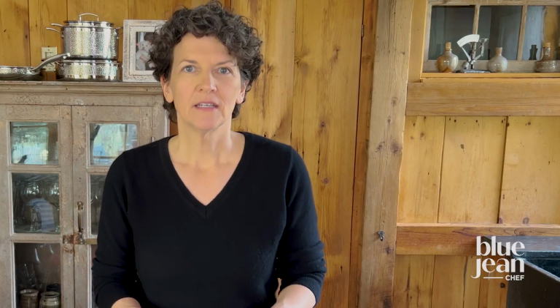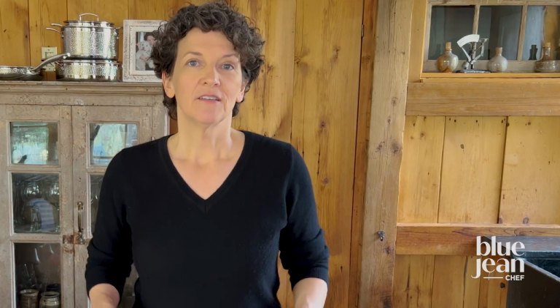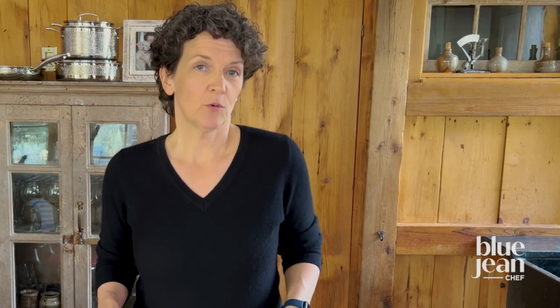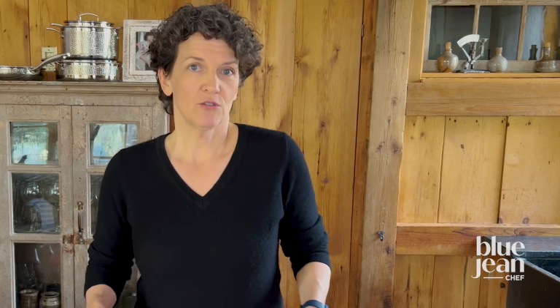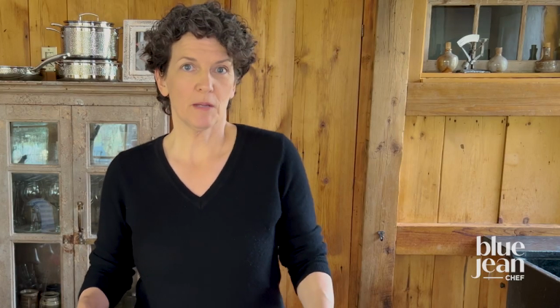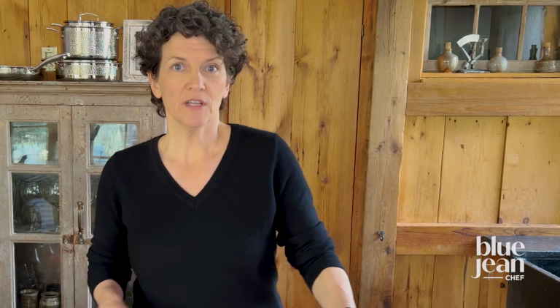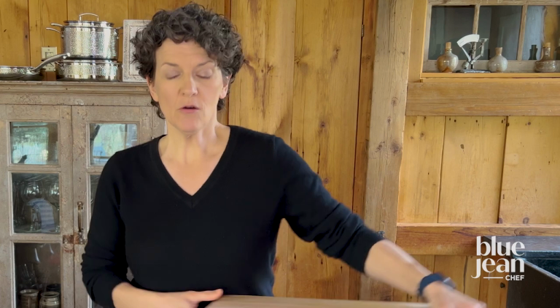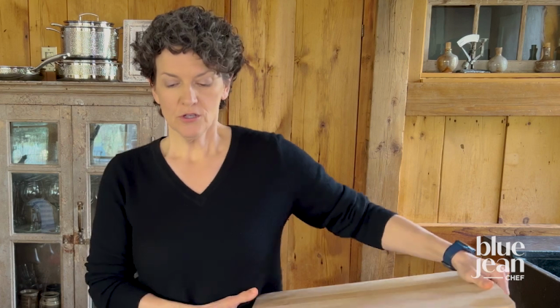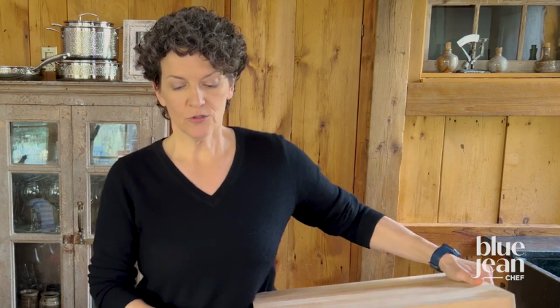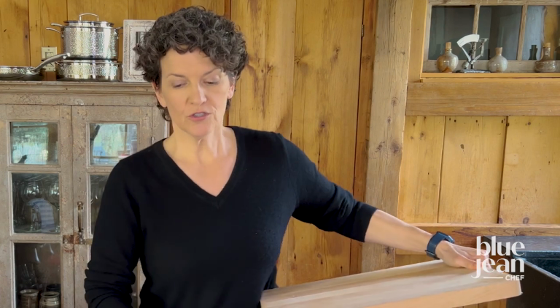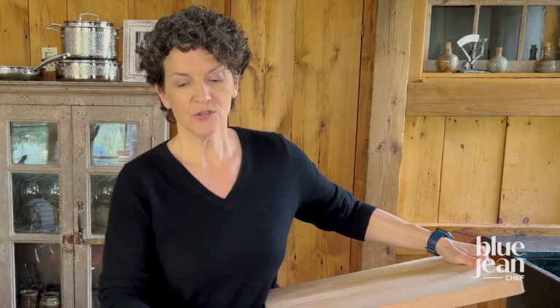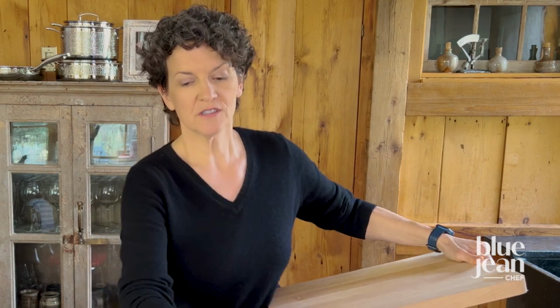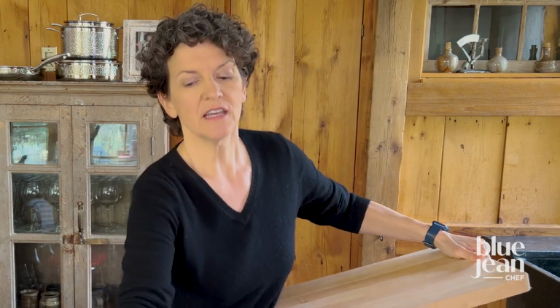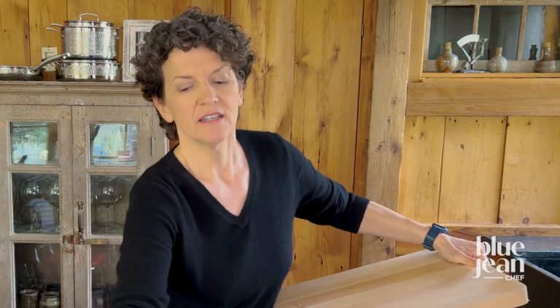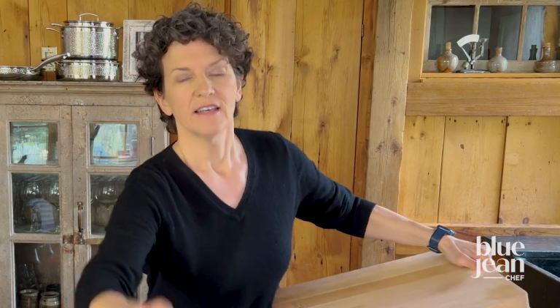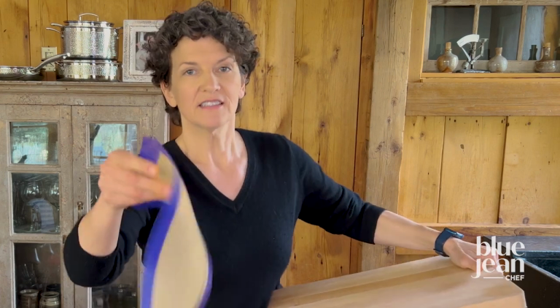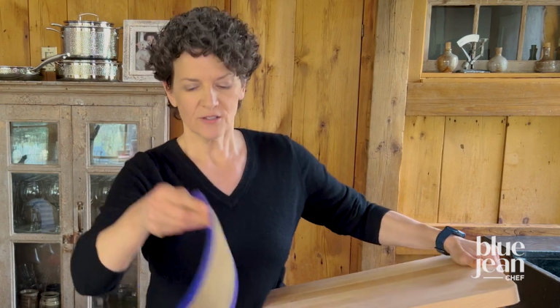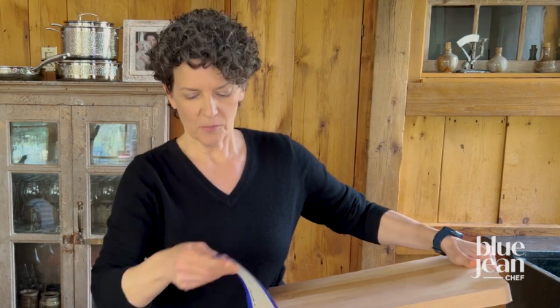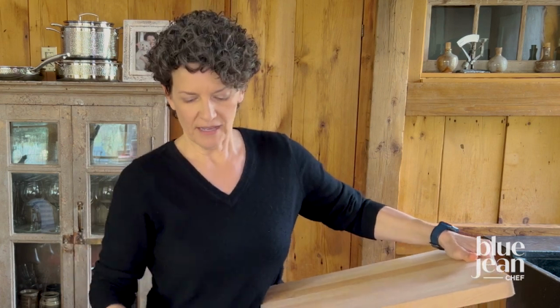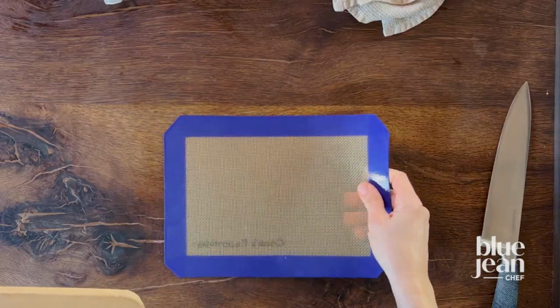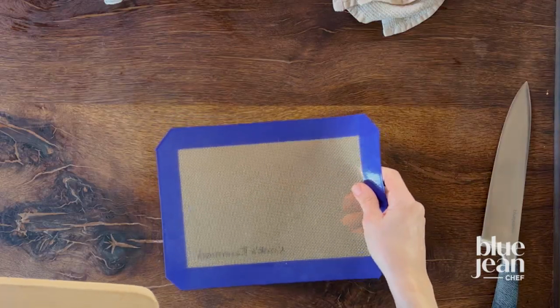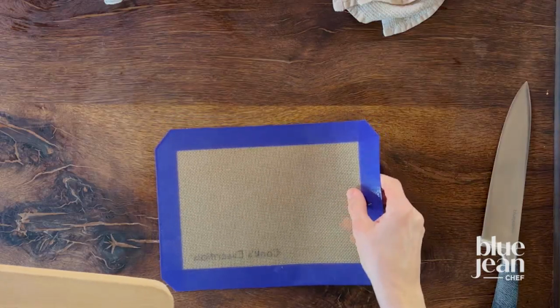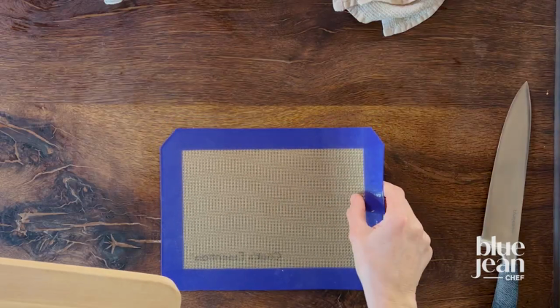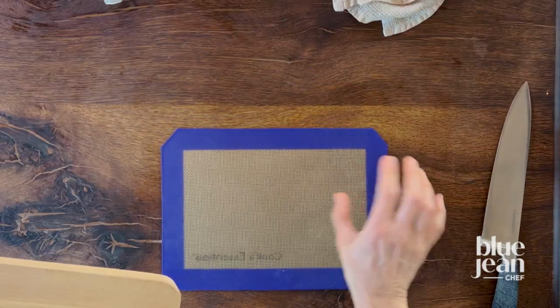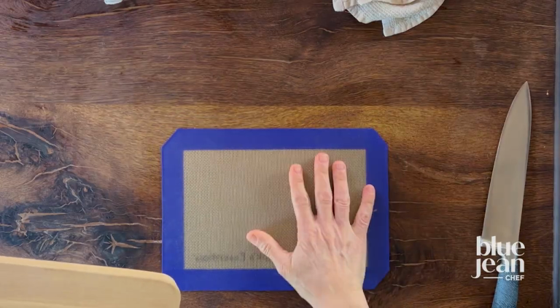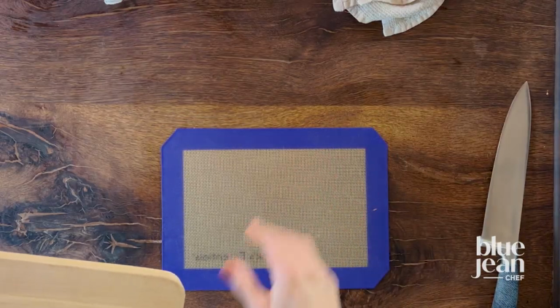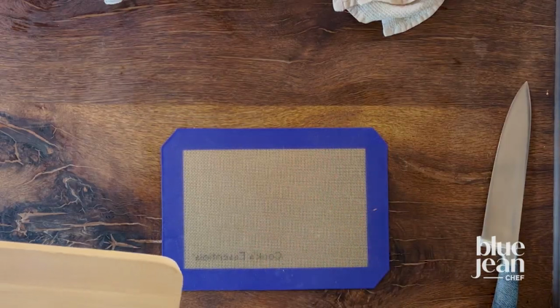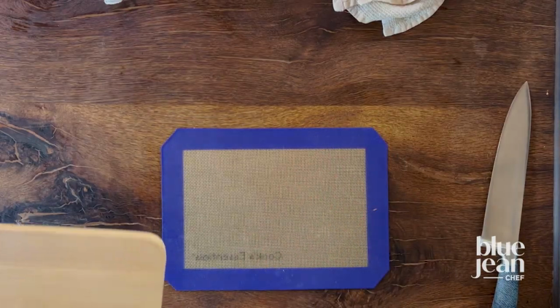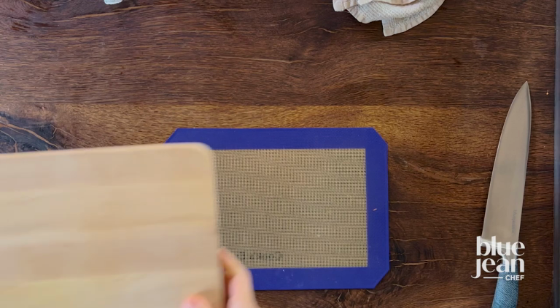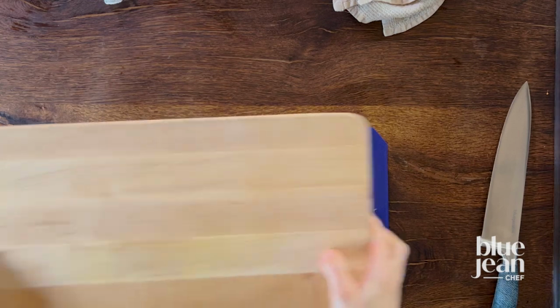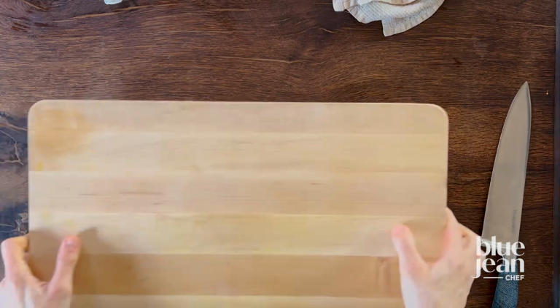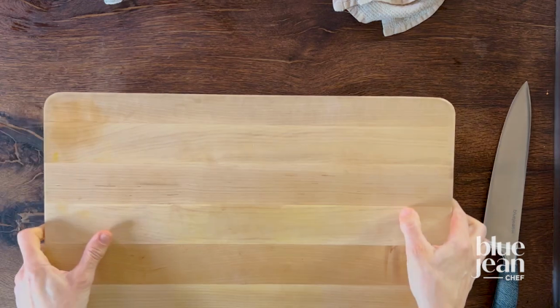If you don't want to use a paper towel, you could use instead a silicone mat. Those are really handy to keep under your cutting board all the time.